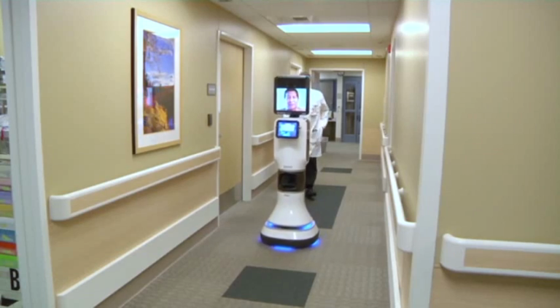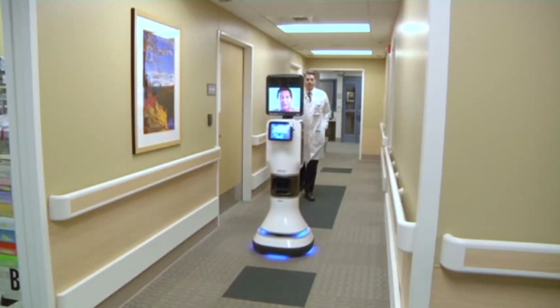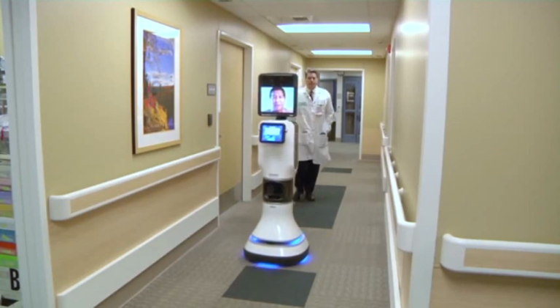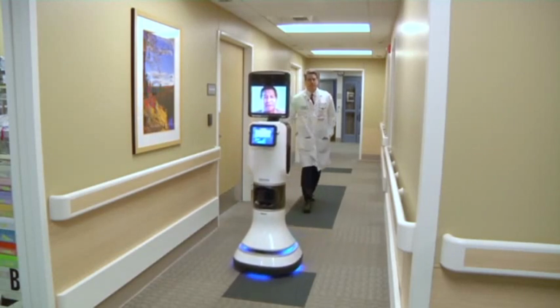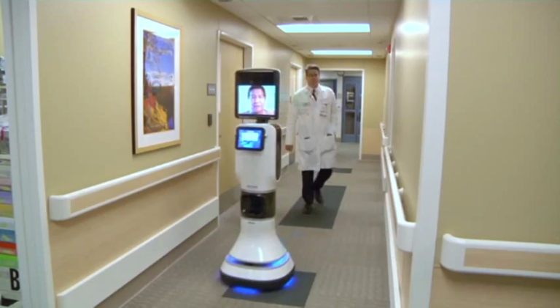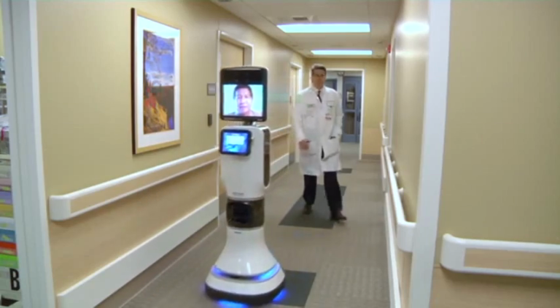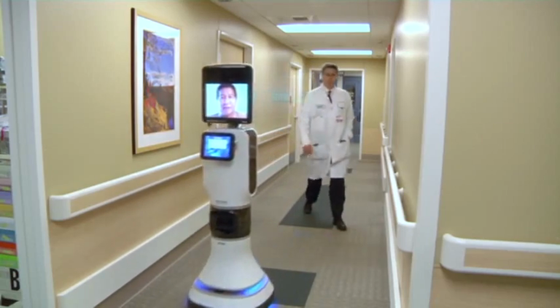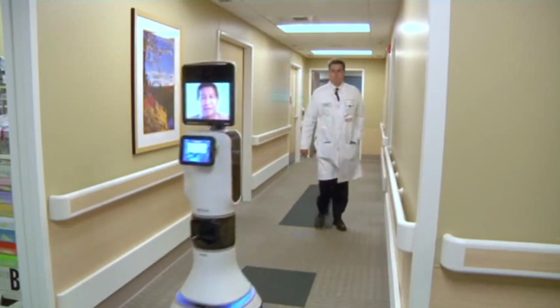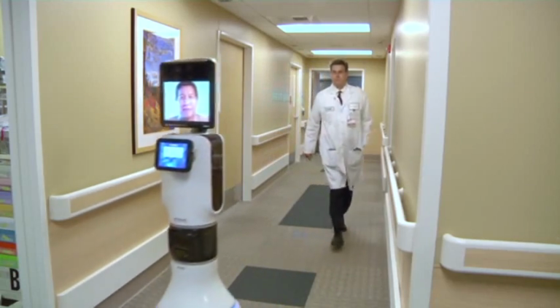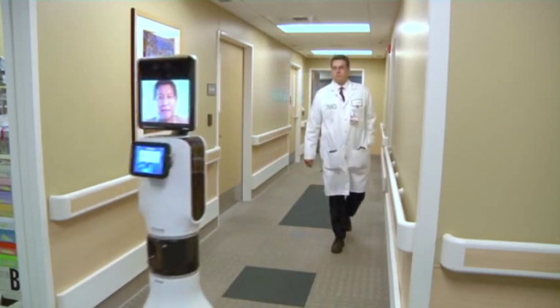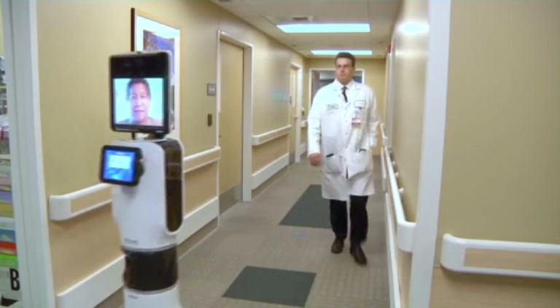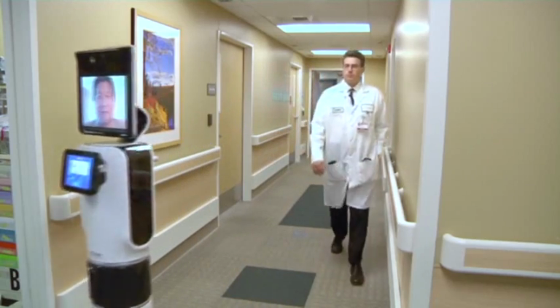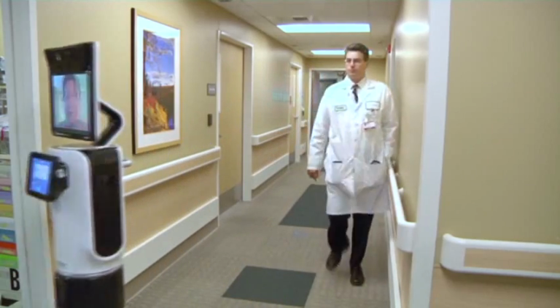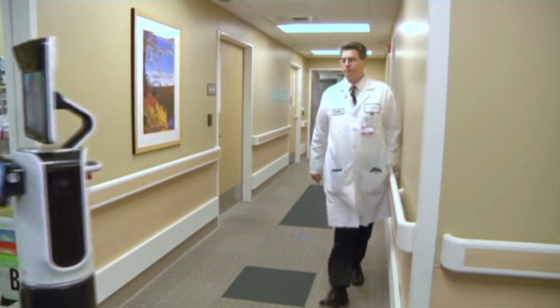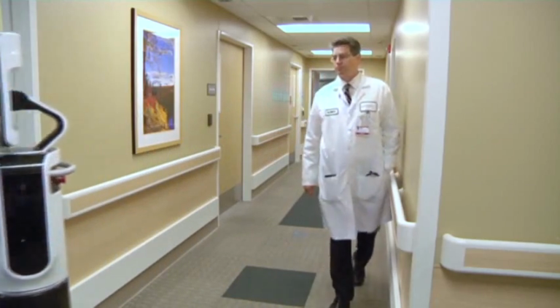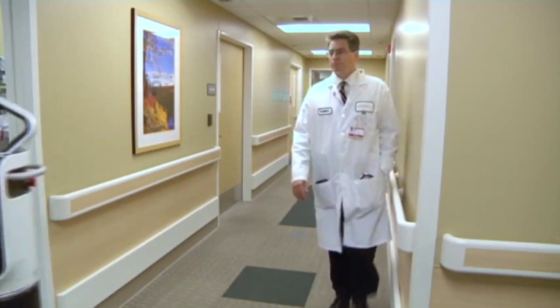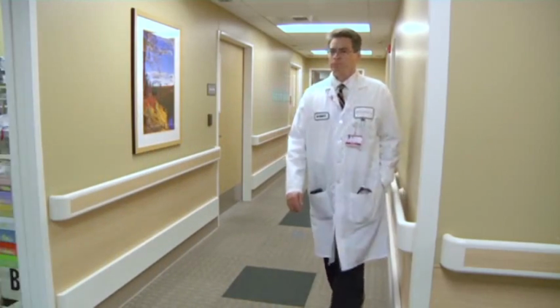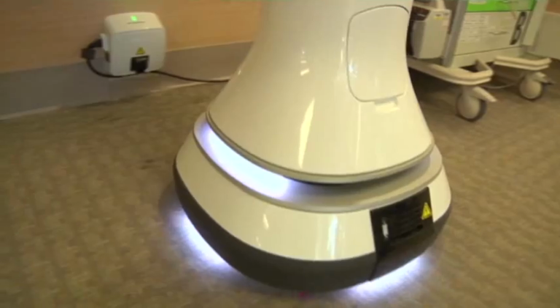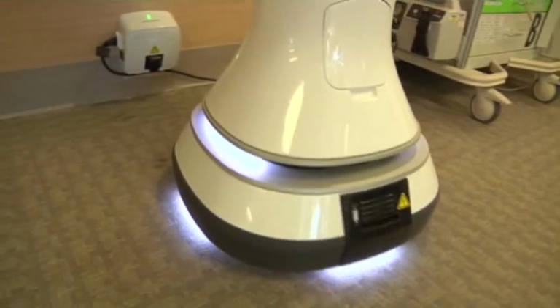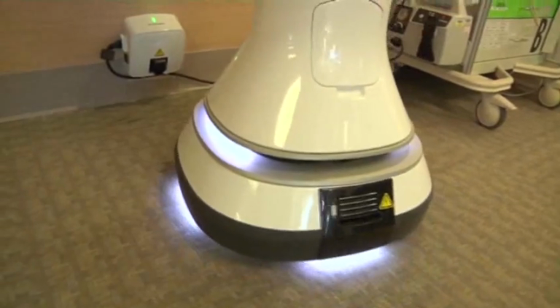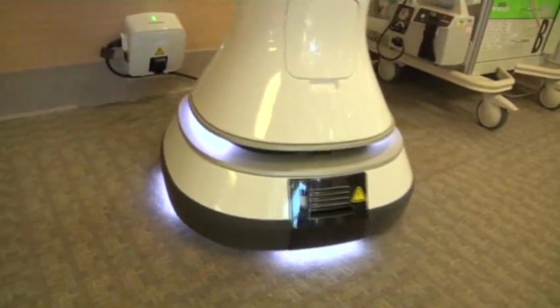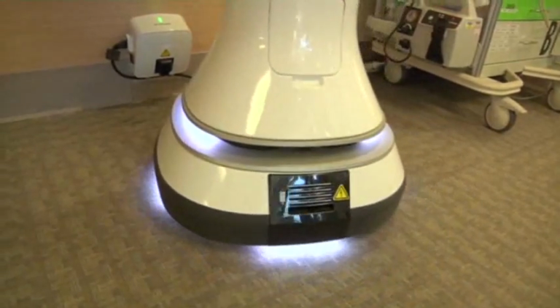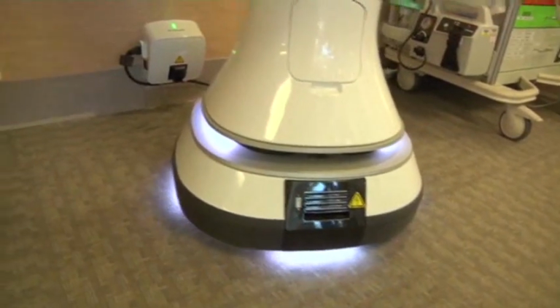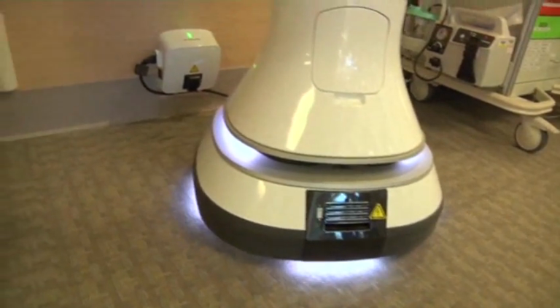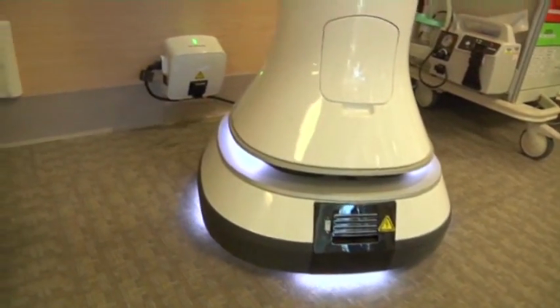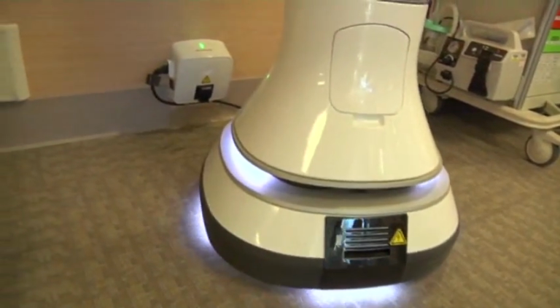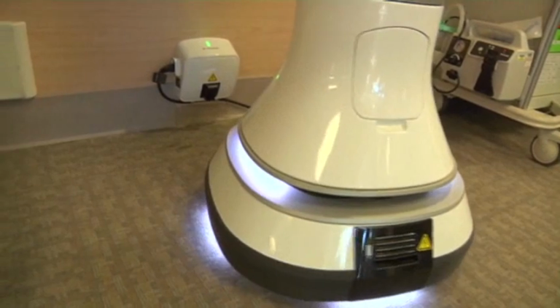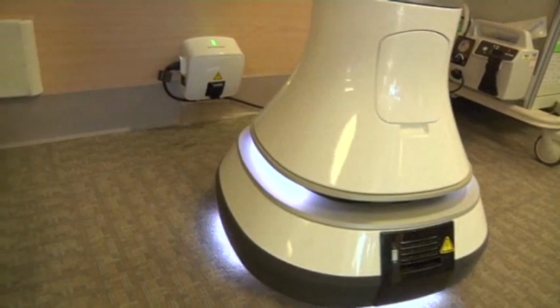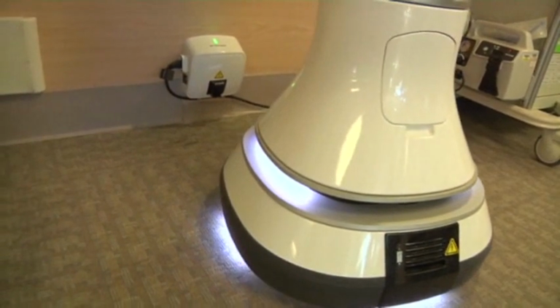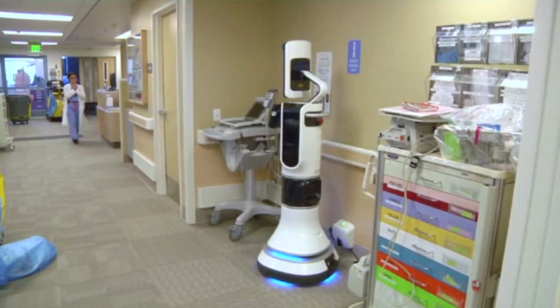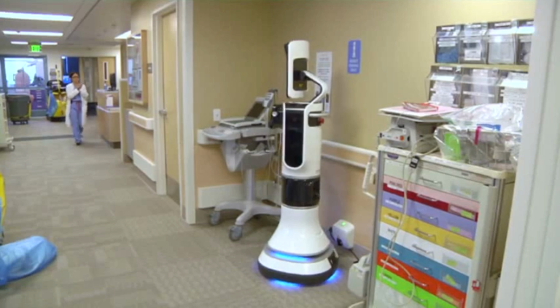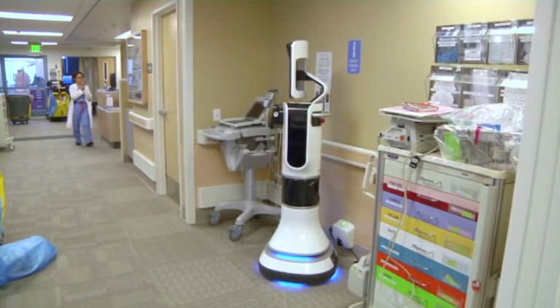As more hospitals adopt robots, backers say time and location won't be barriers to quality medical care.